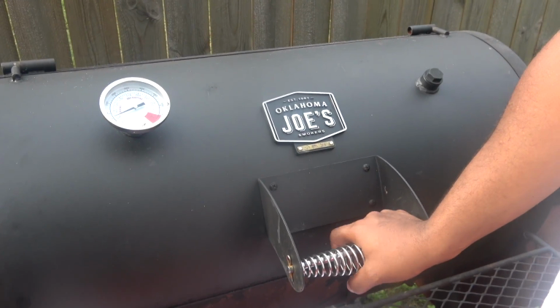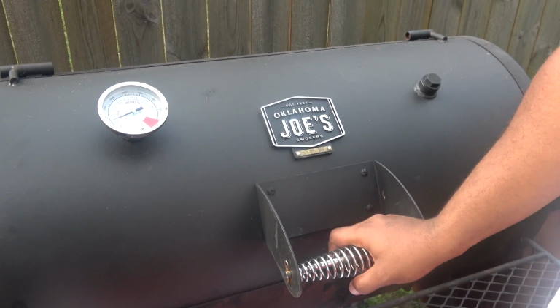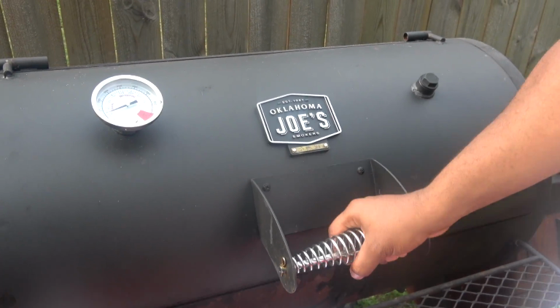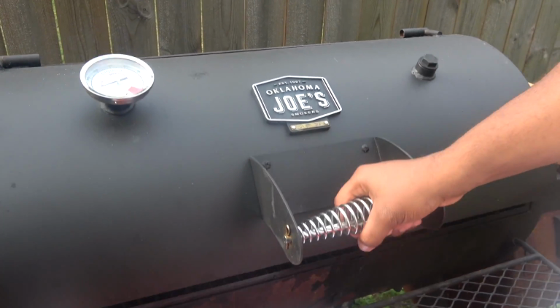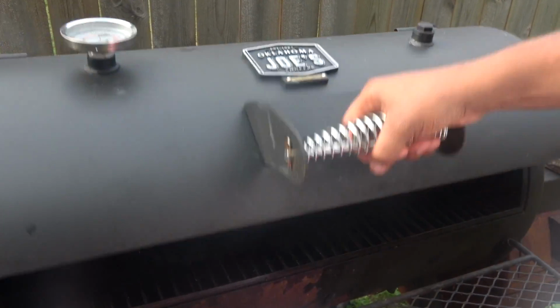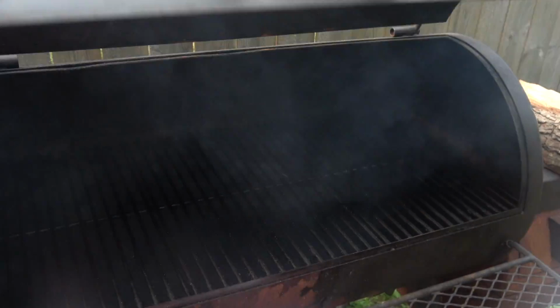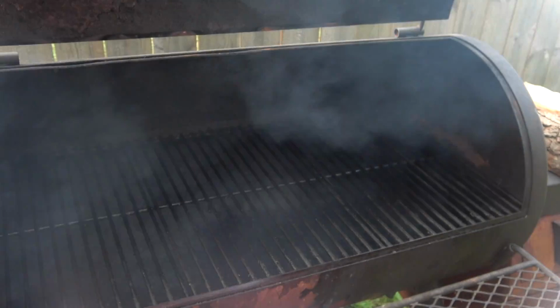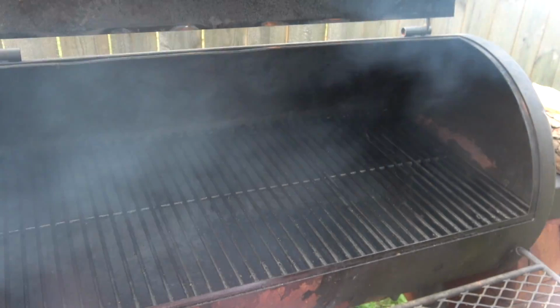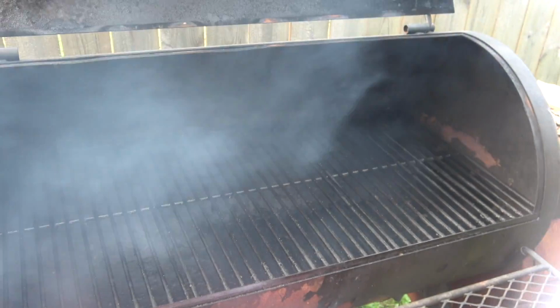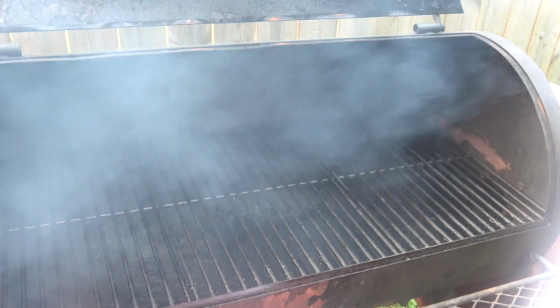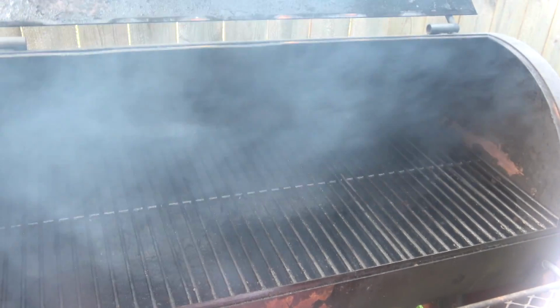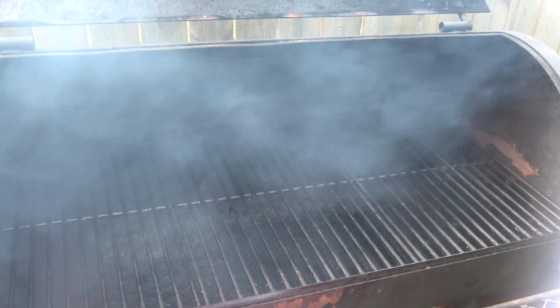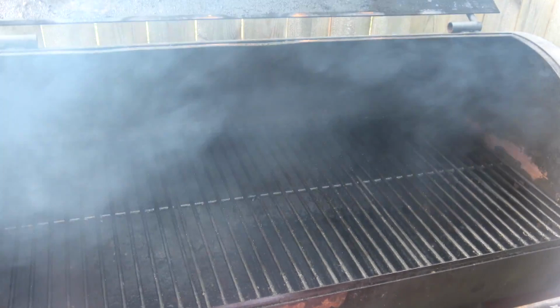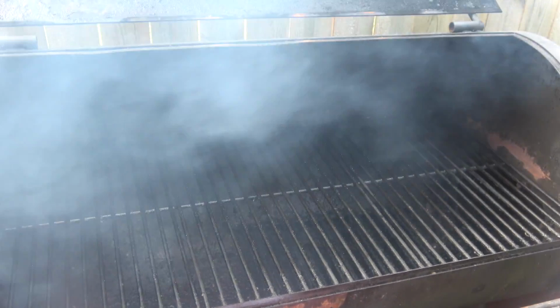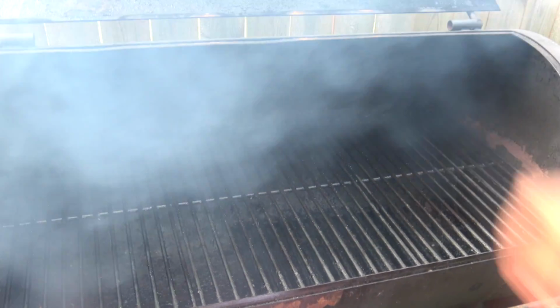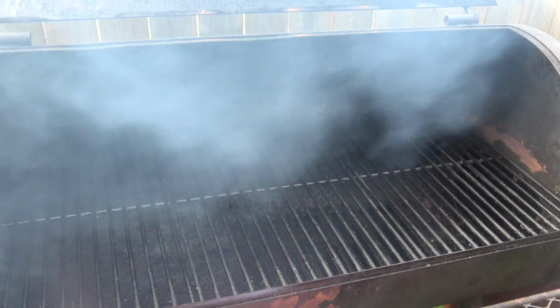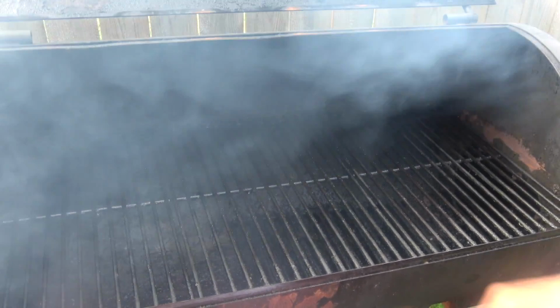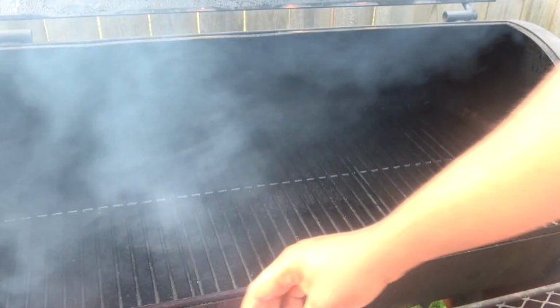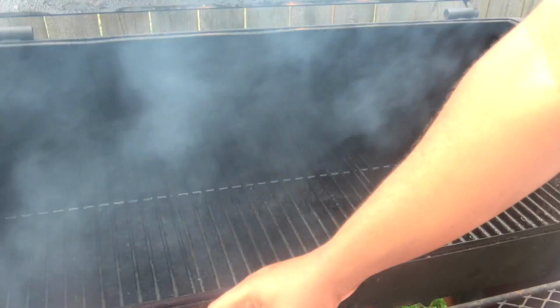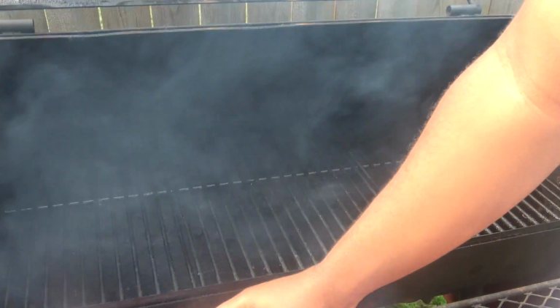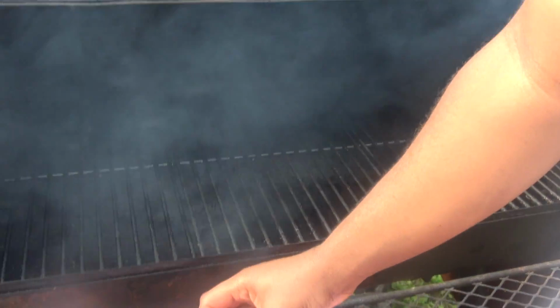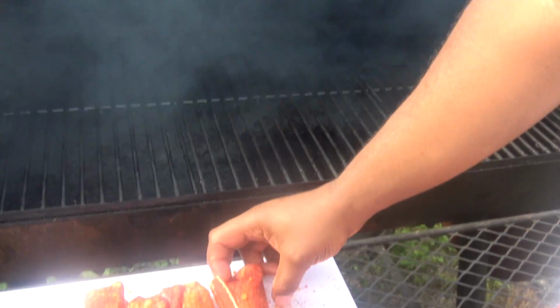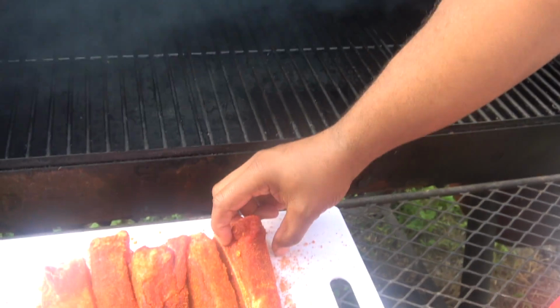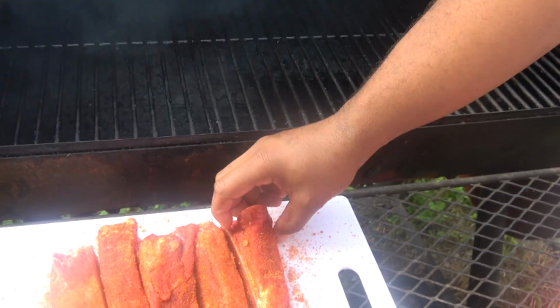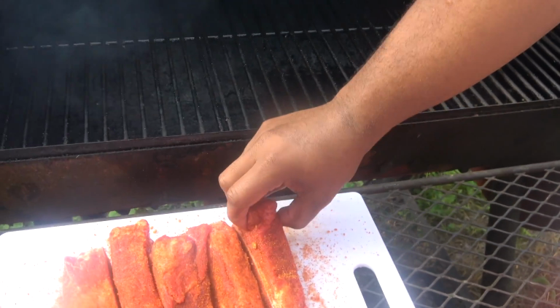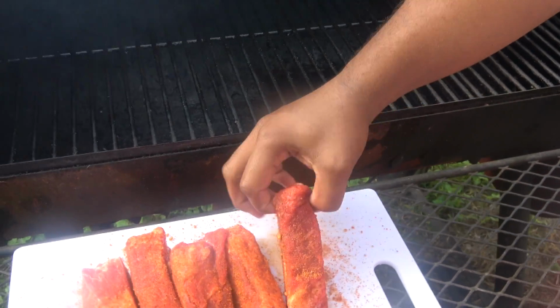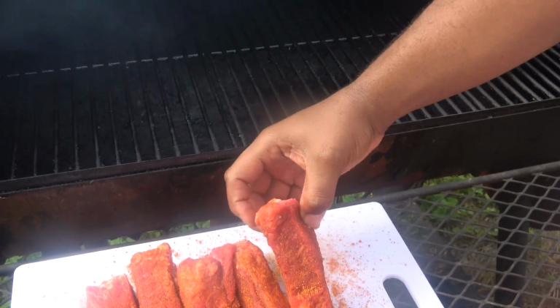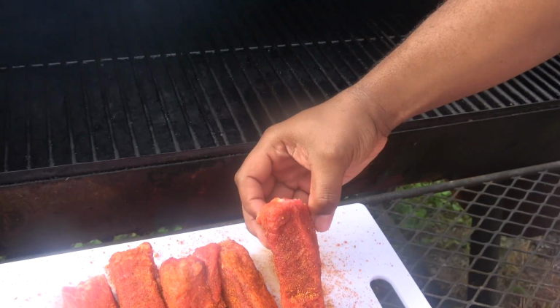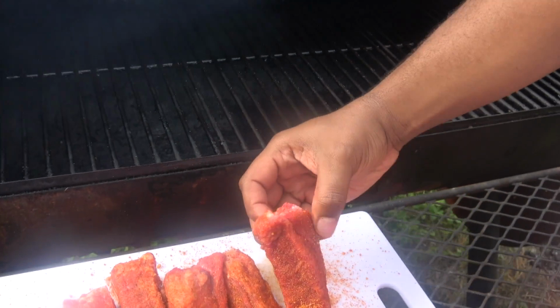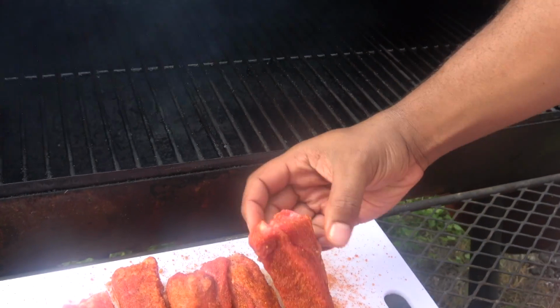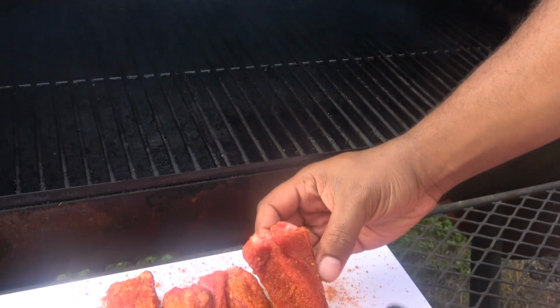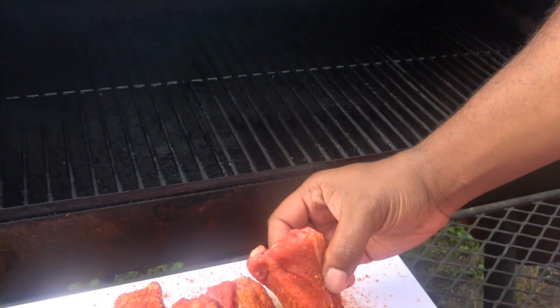I'm about to go ahead and cook these at 225 for about two hours. I'm about to just place some meat side down.